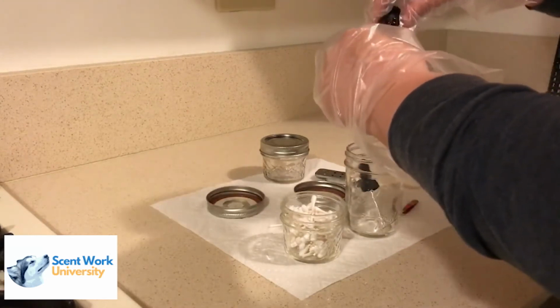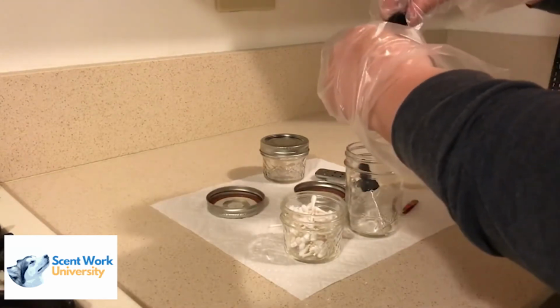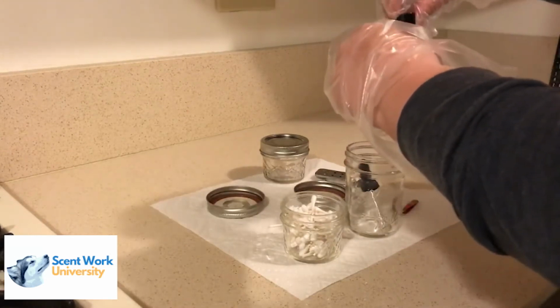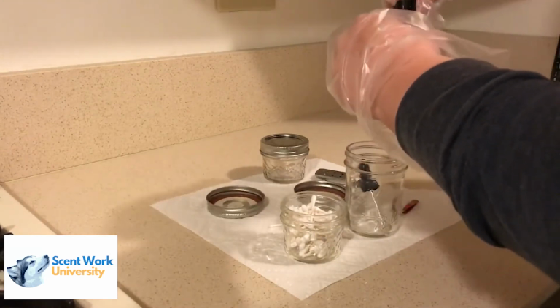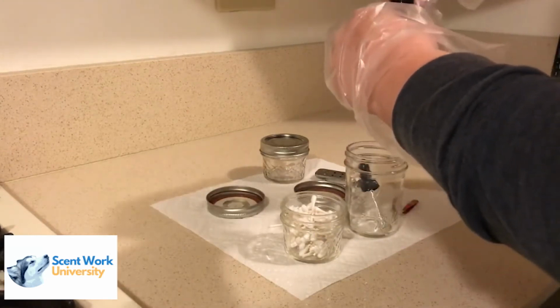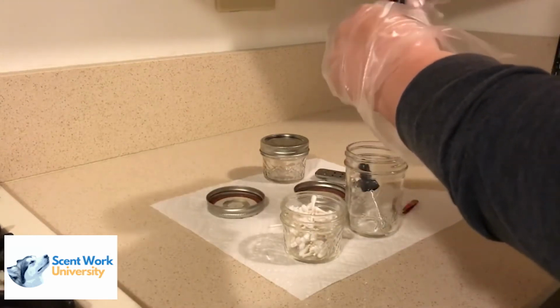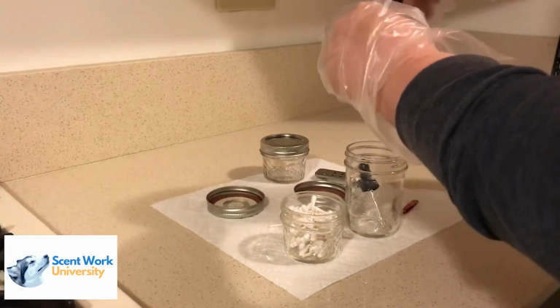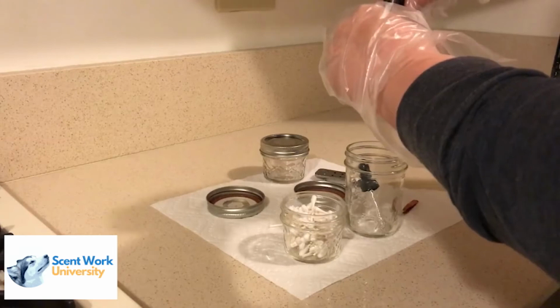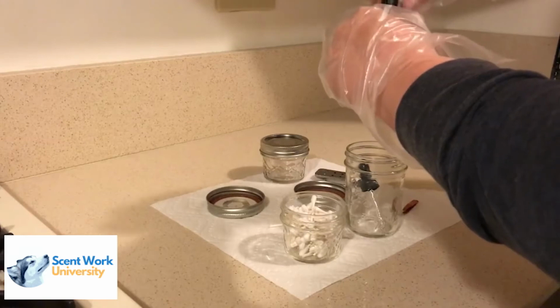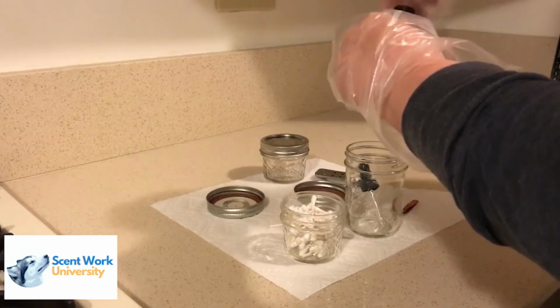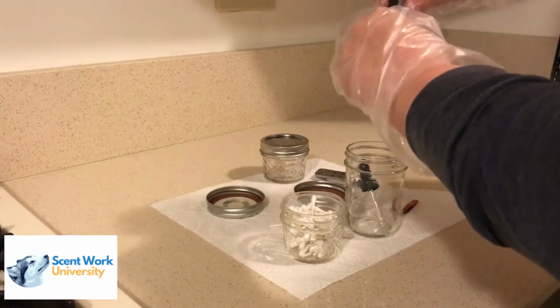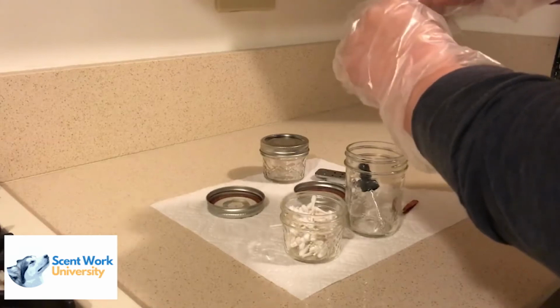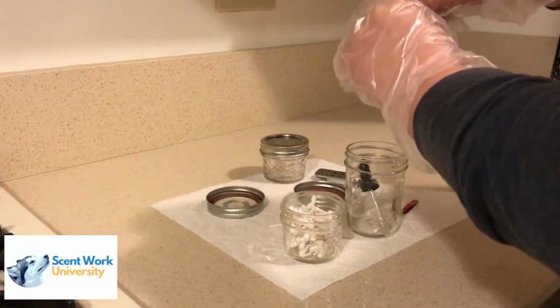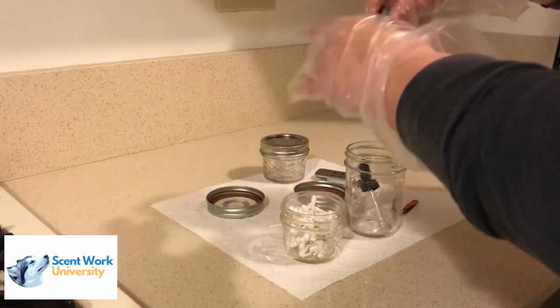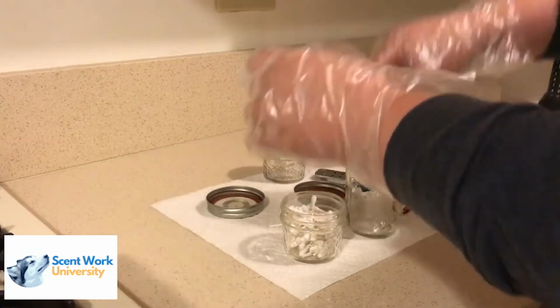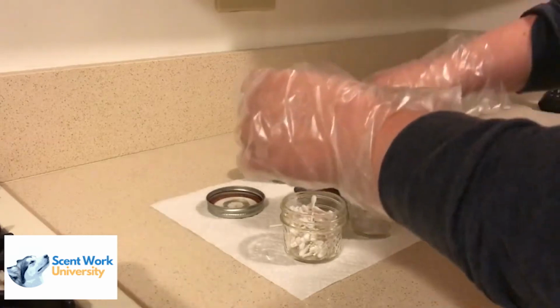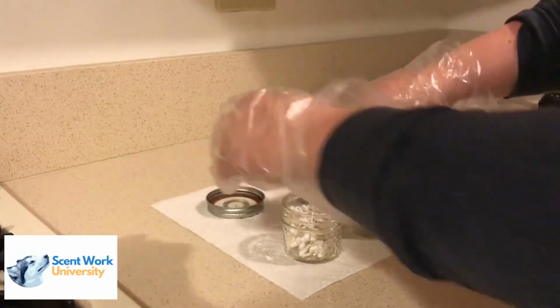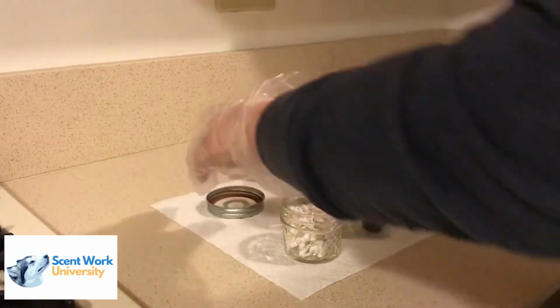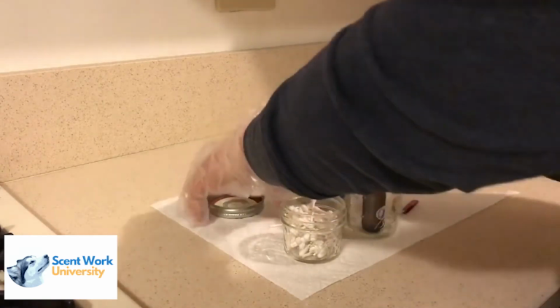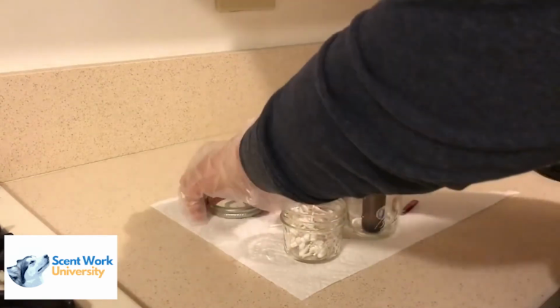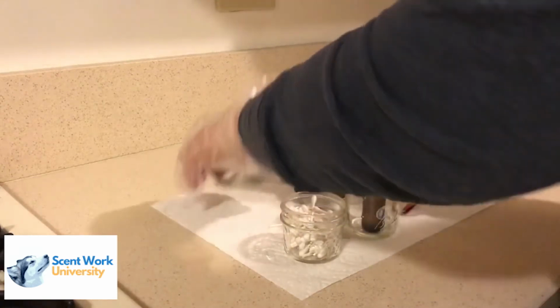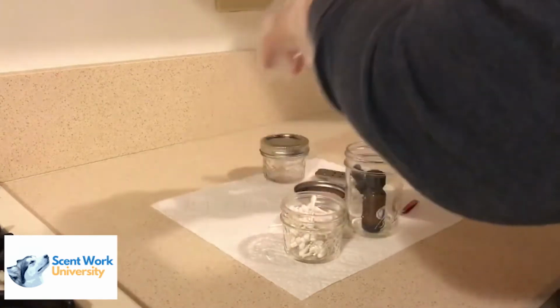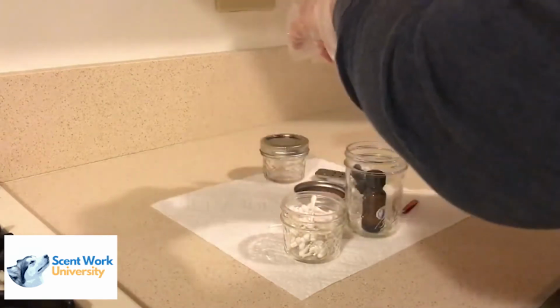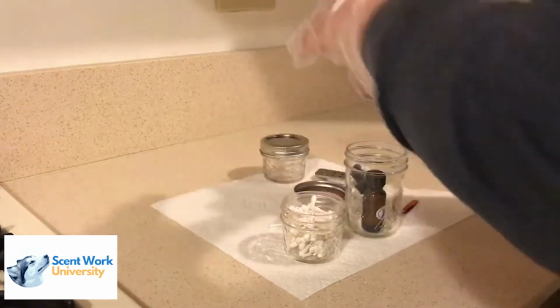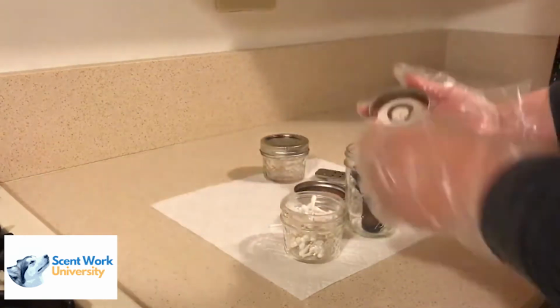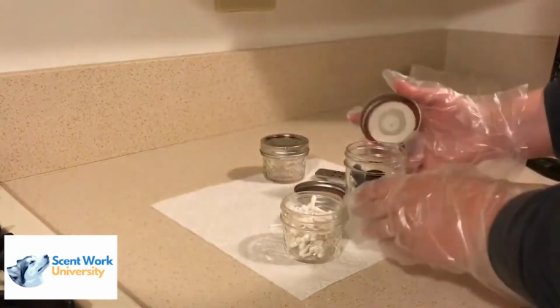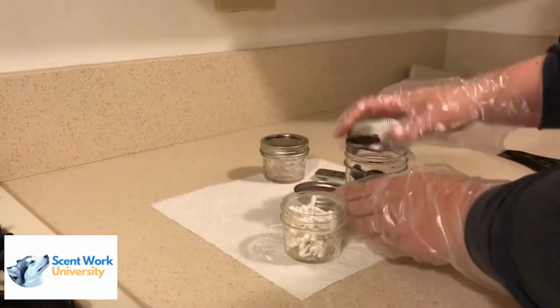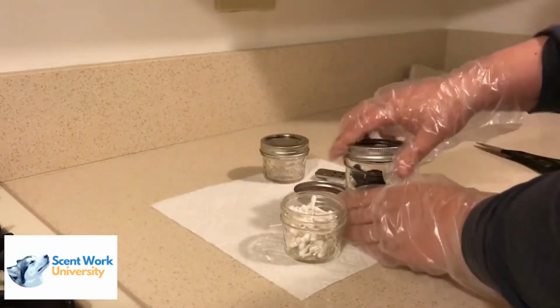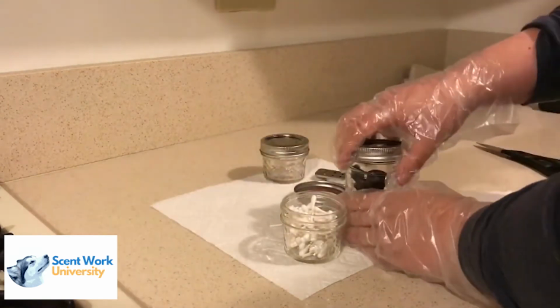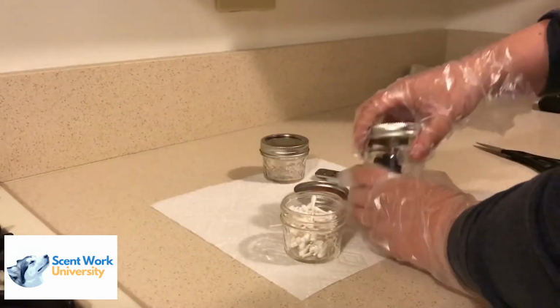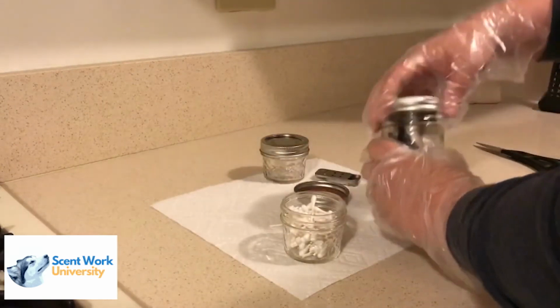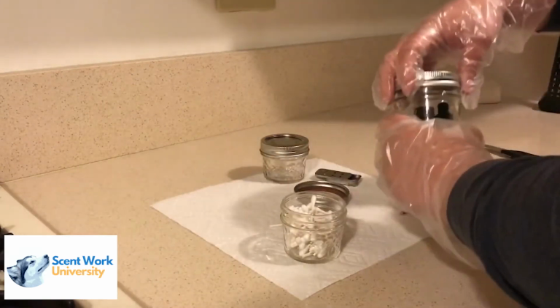Place your dropper back into the larger canning jar. Again, you don't want to store the dropper in the vial itself.